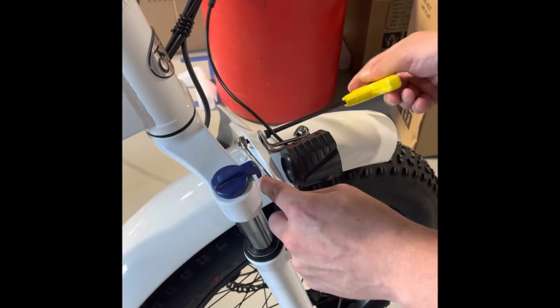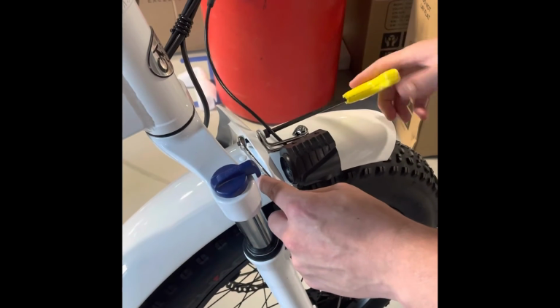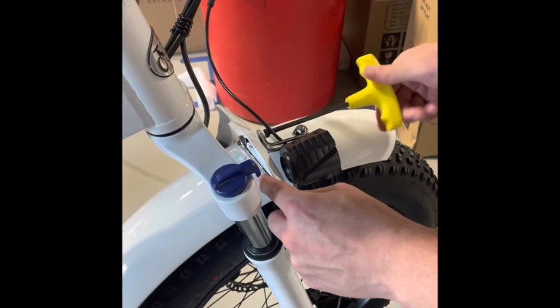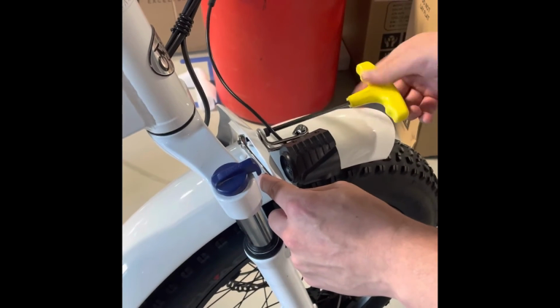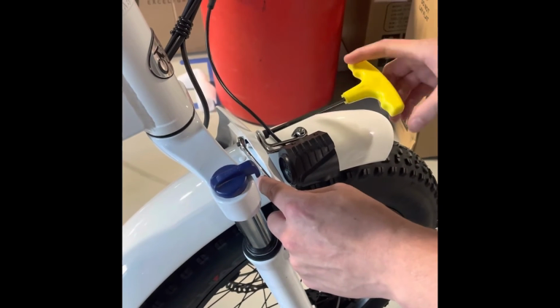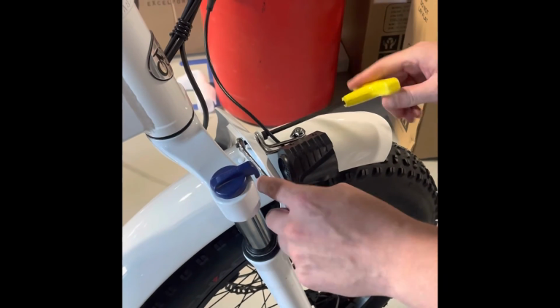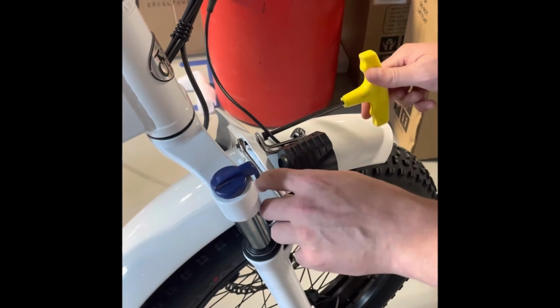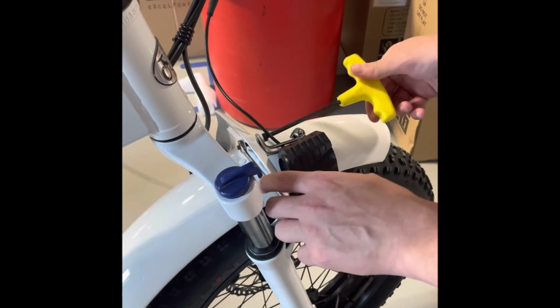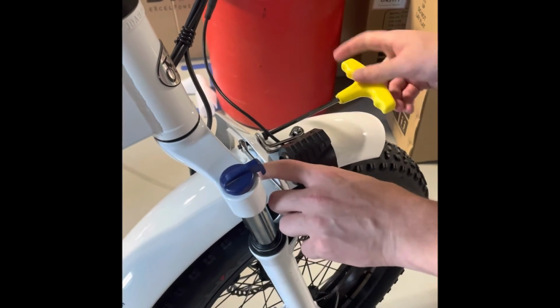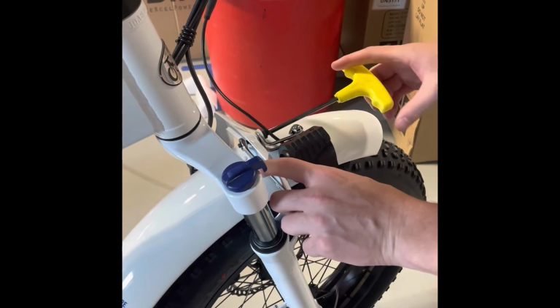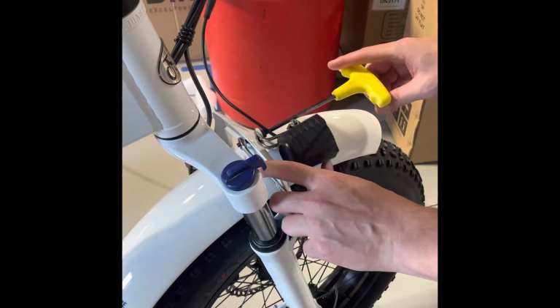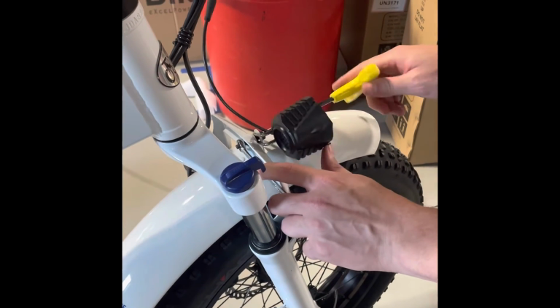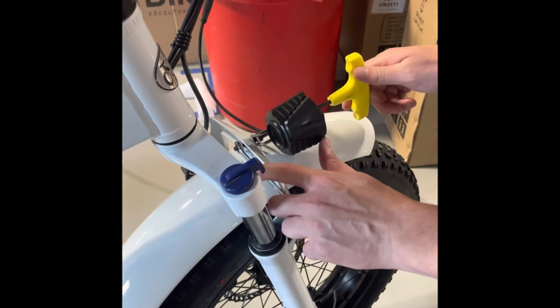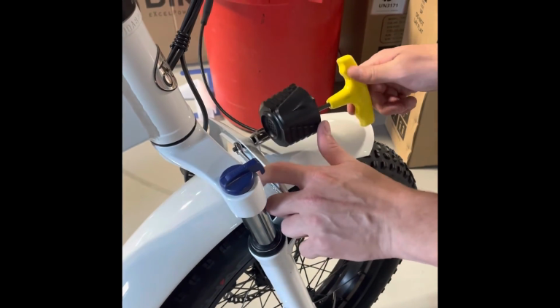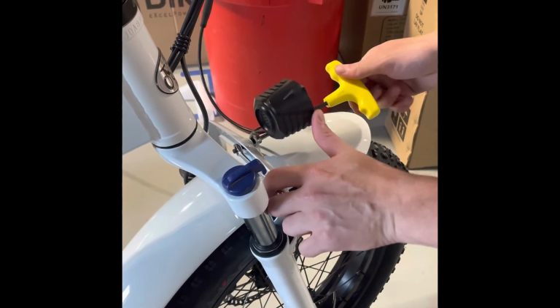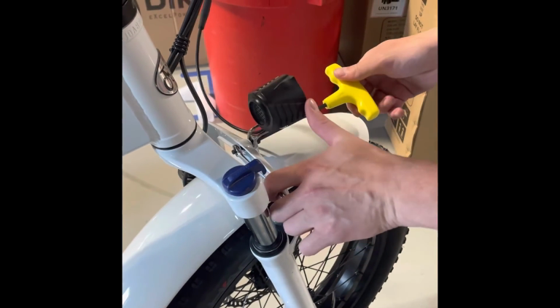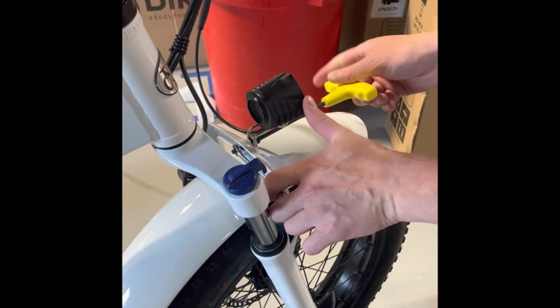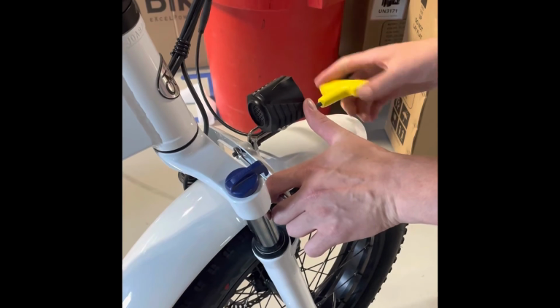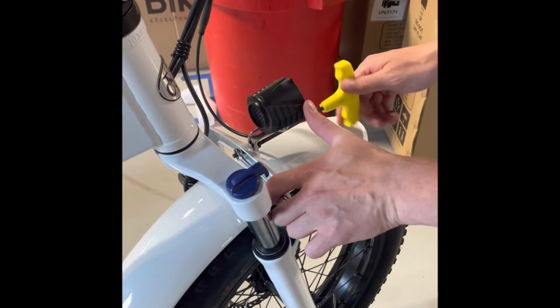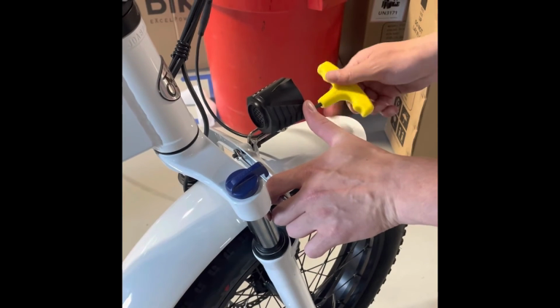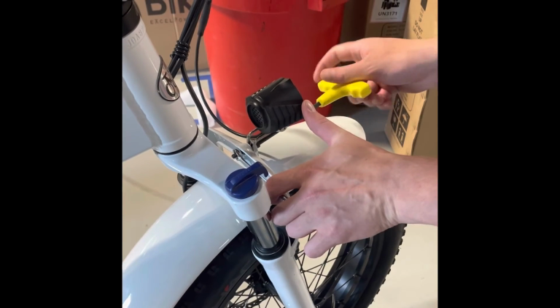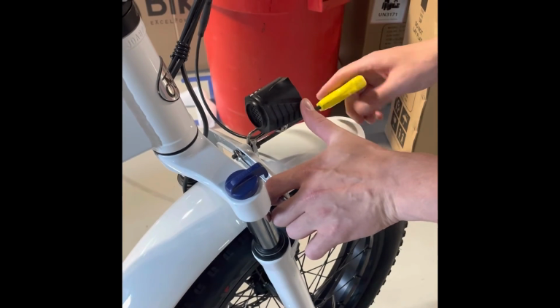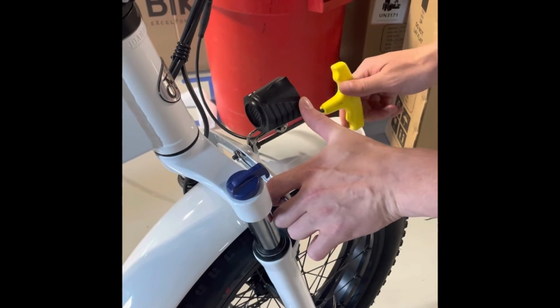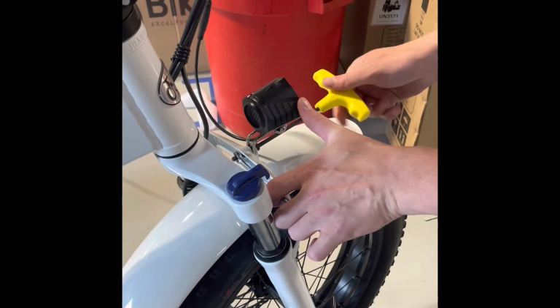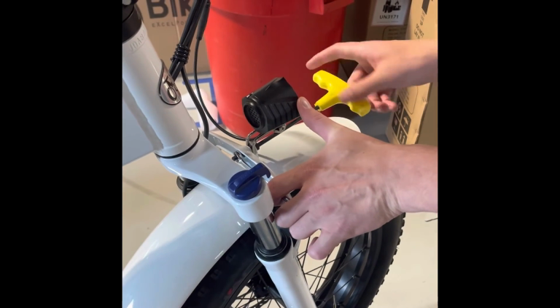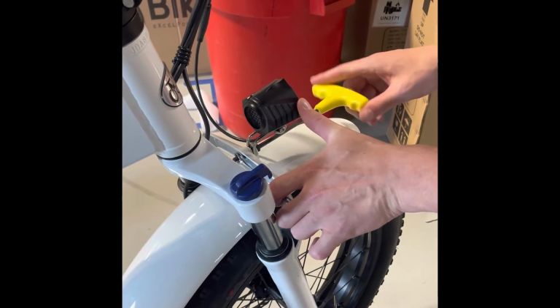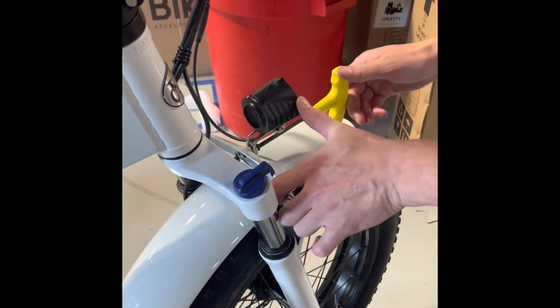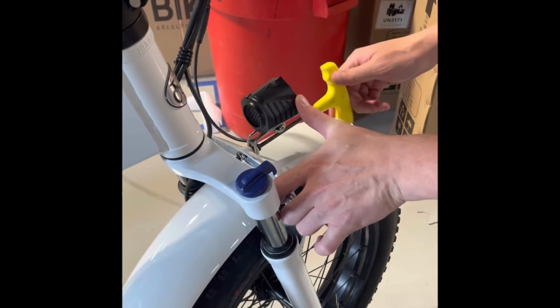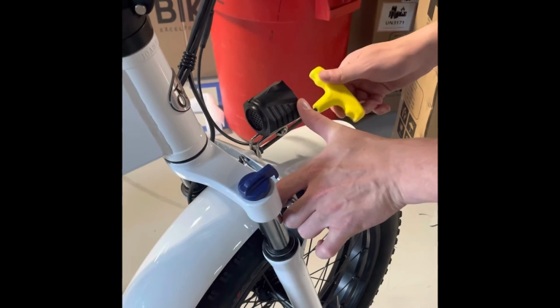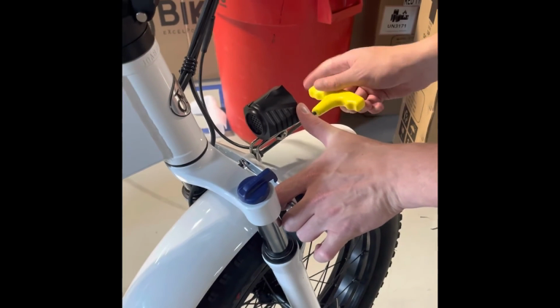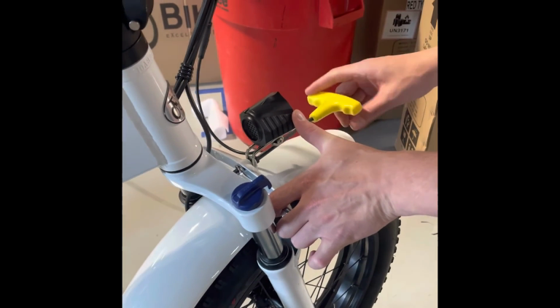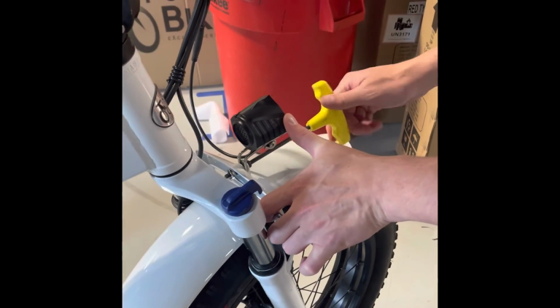Make sure your headlight is facing upwards when you tighten it, and you're good to go. Thanks for tuning in.